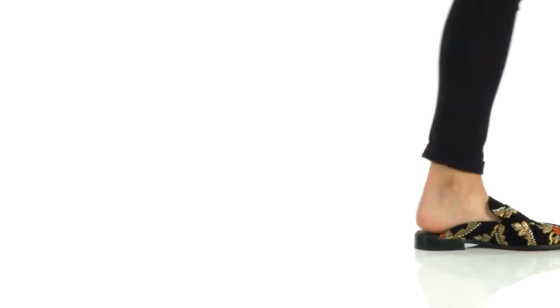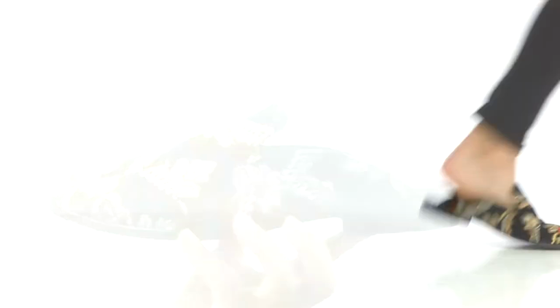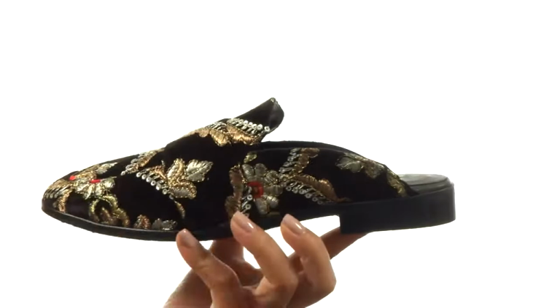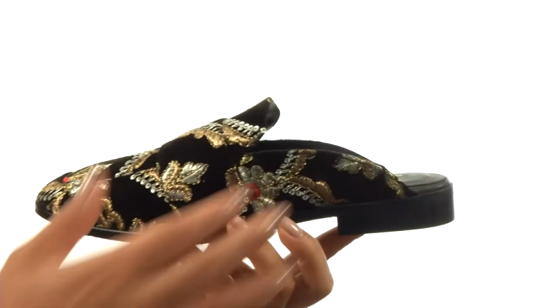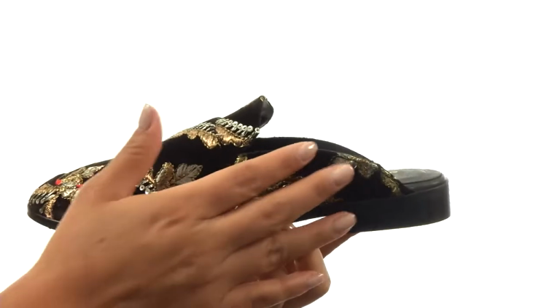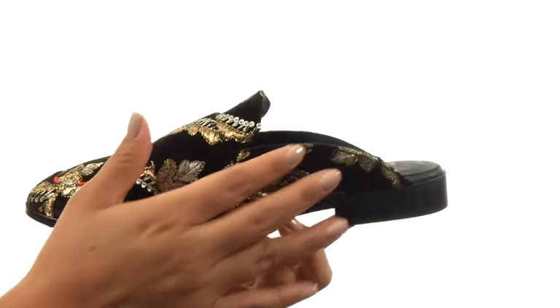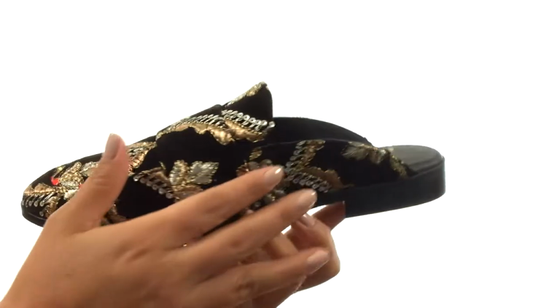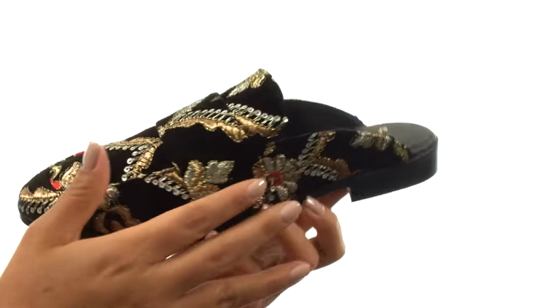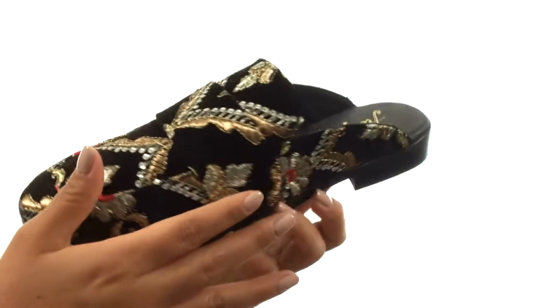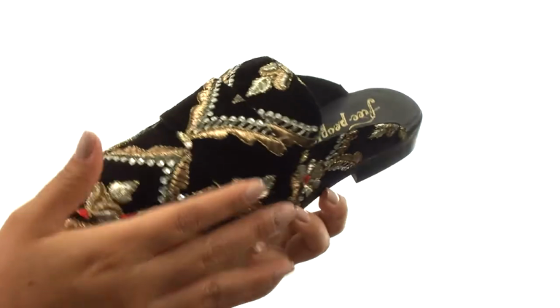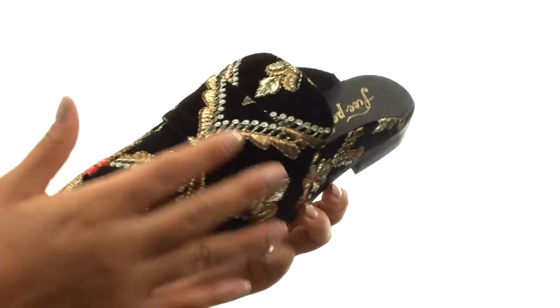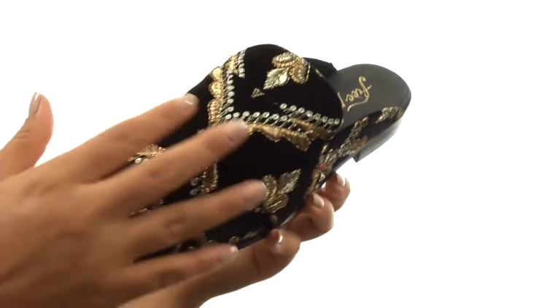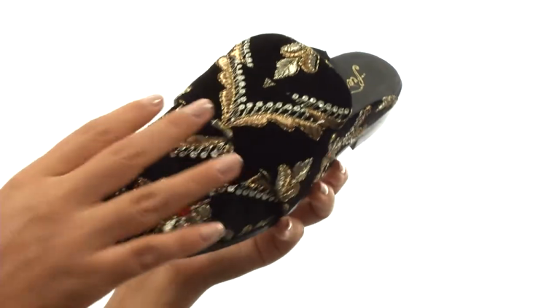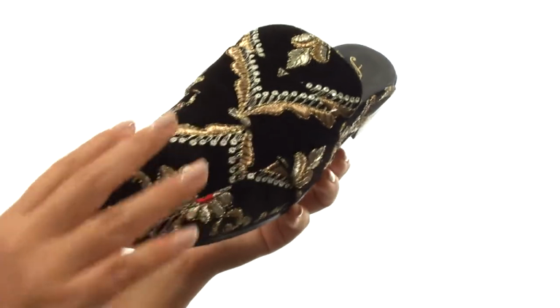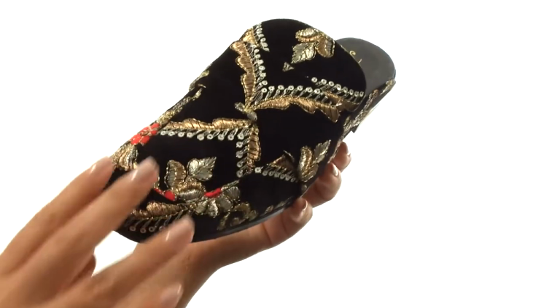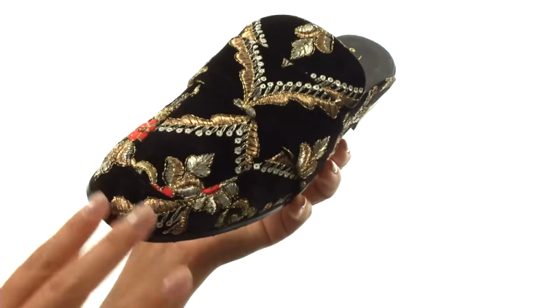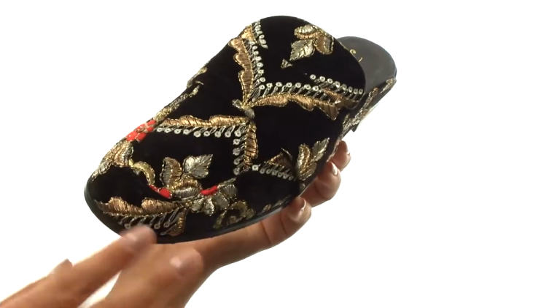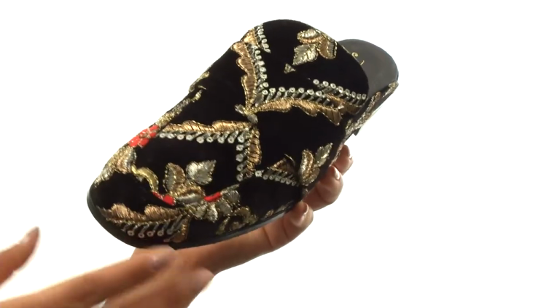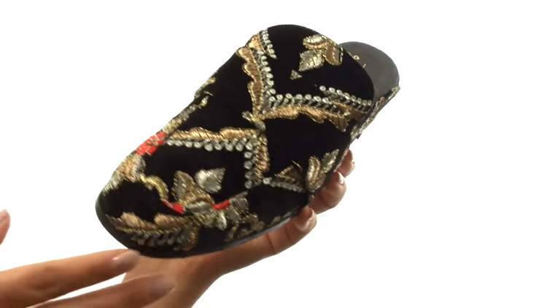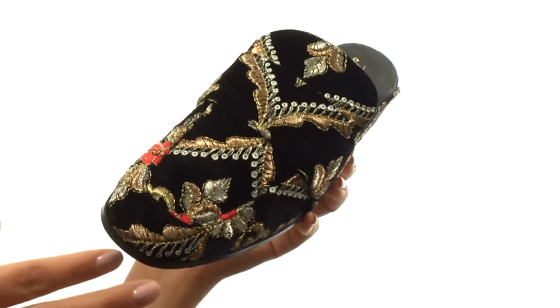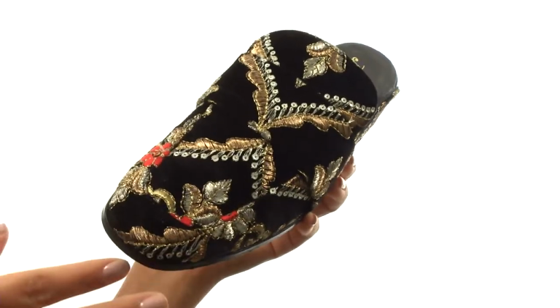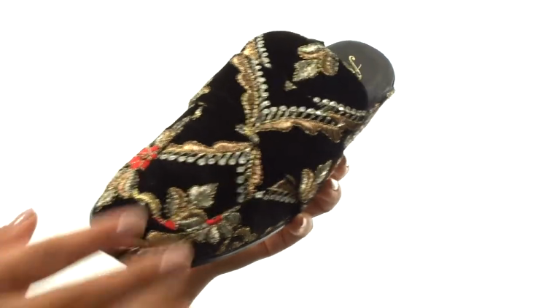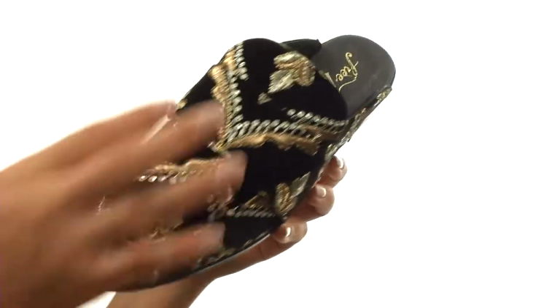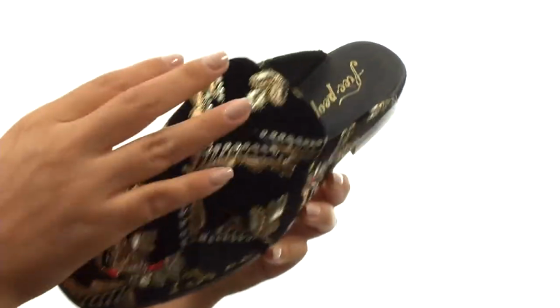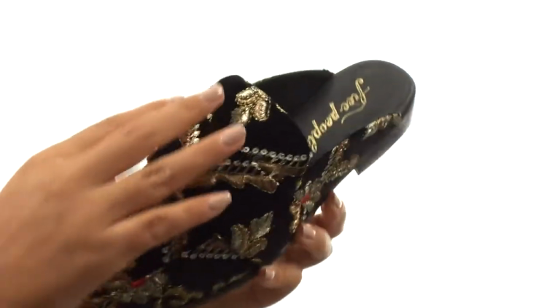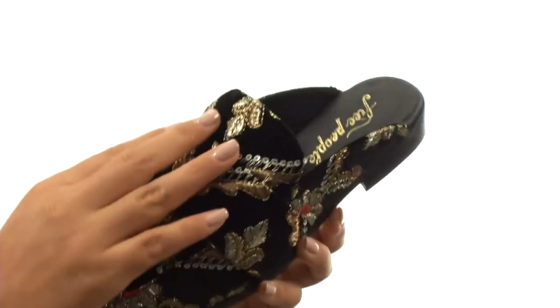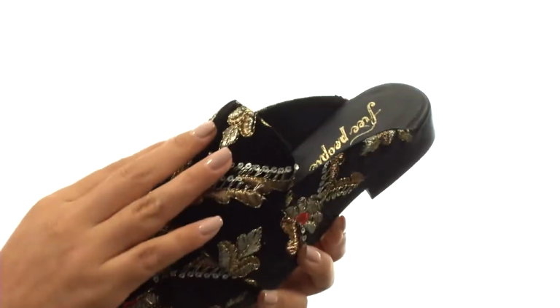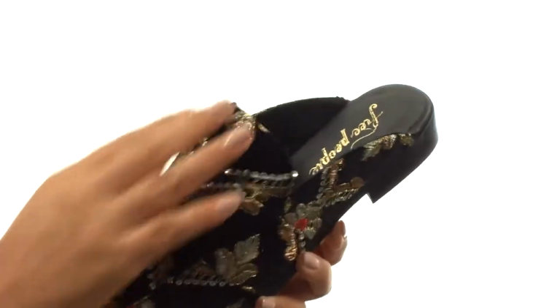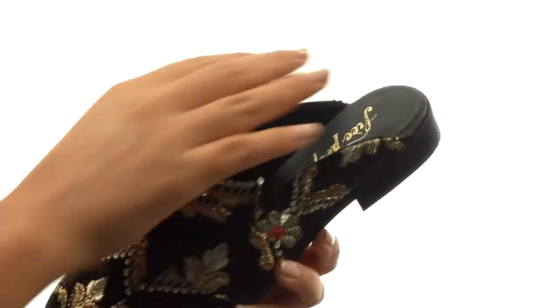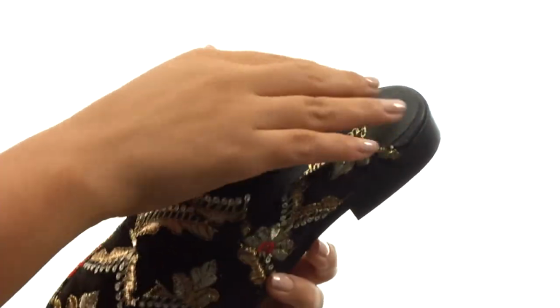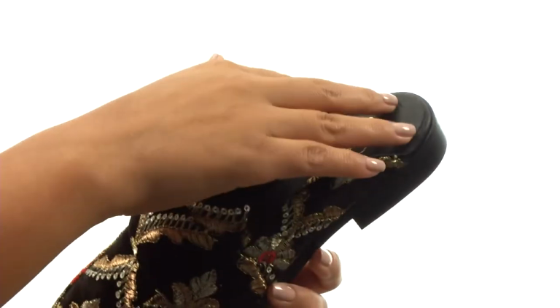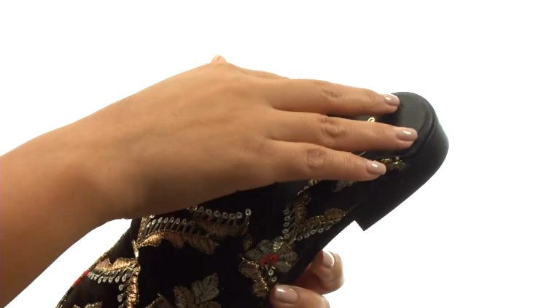Here we have an embroidered brocade upper in a square-toed silhouette, with easy slip-on construction.